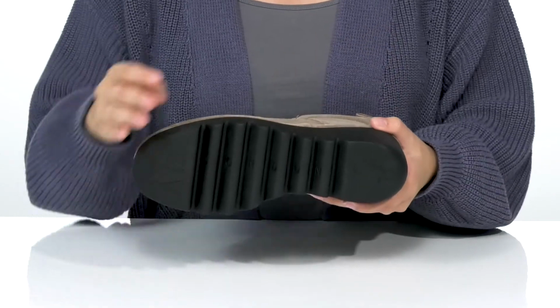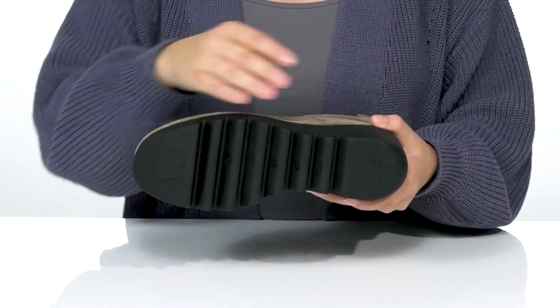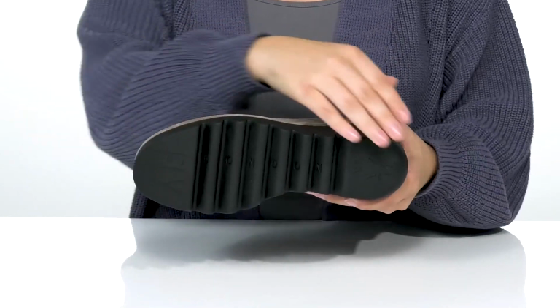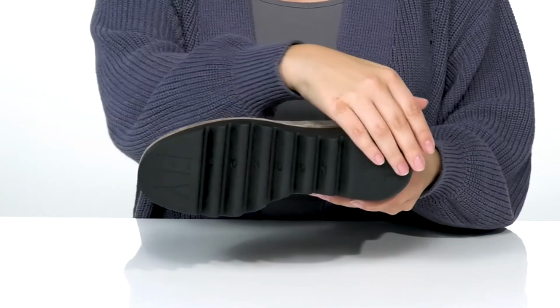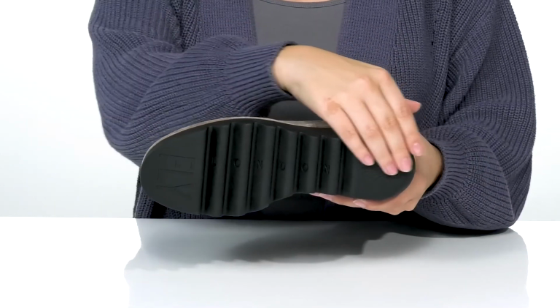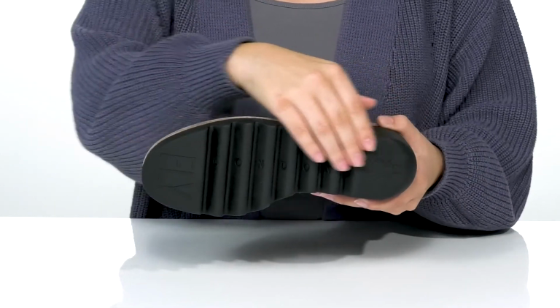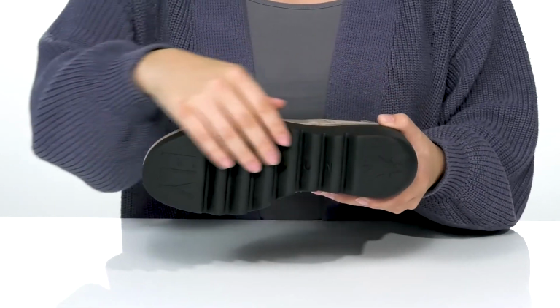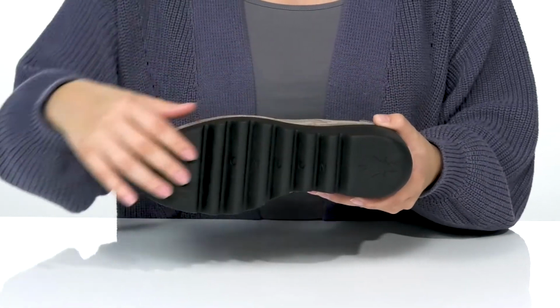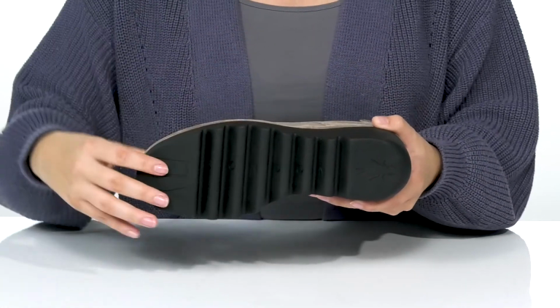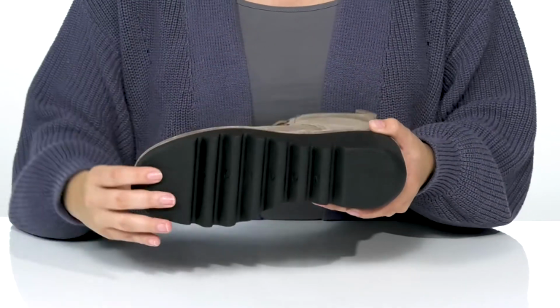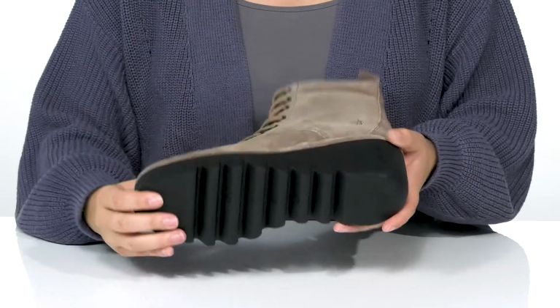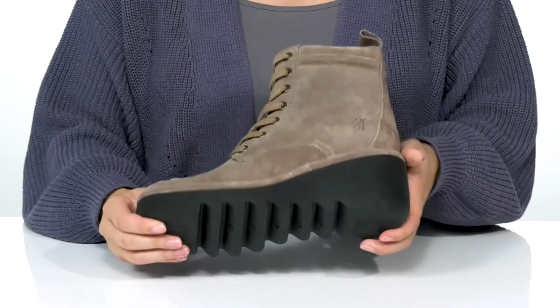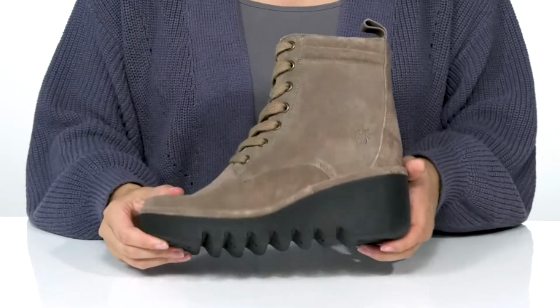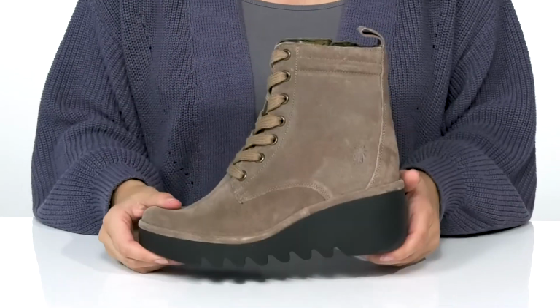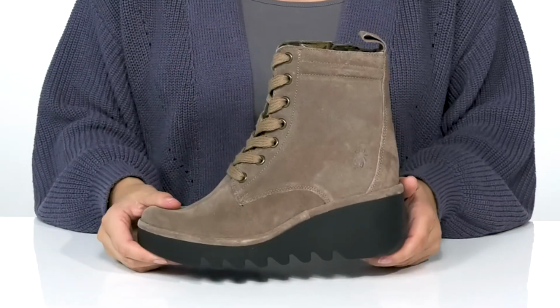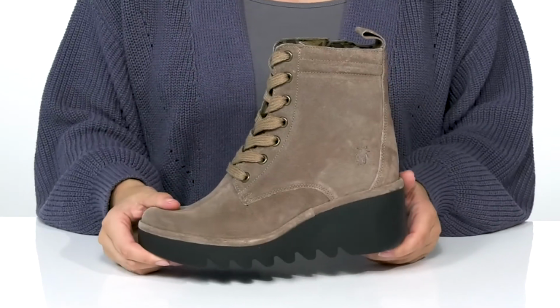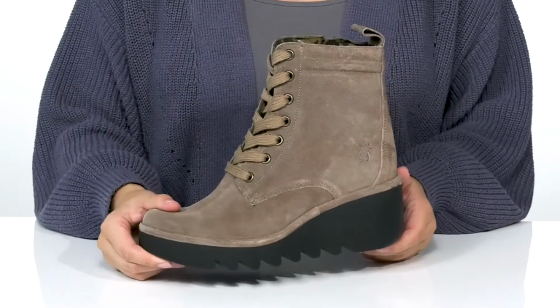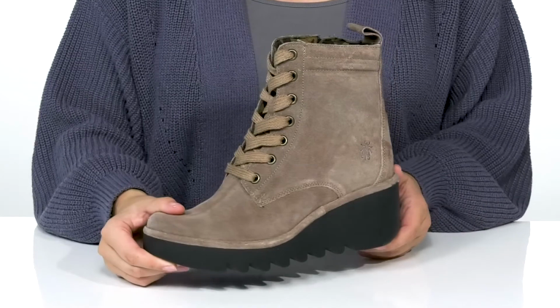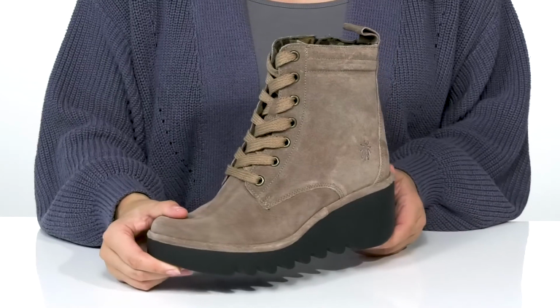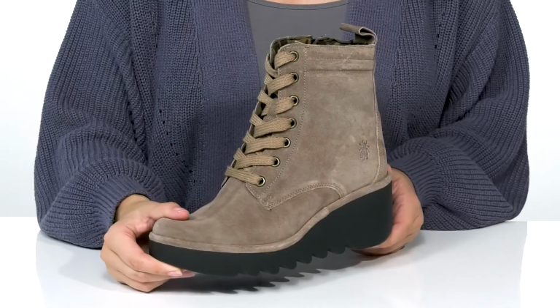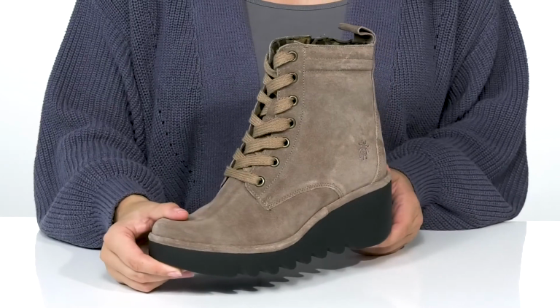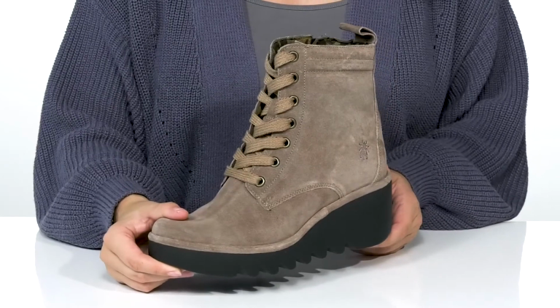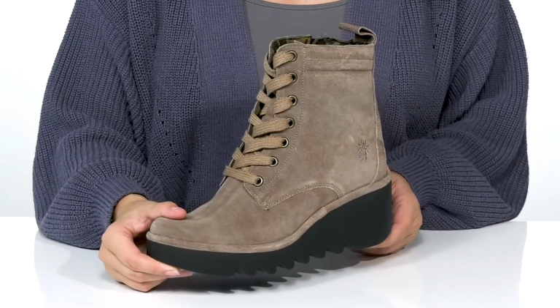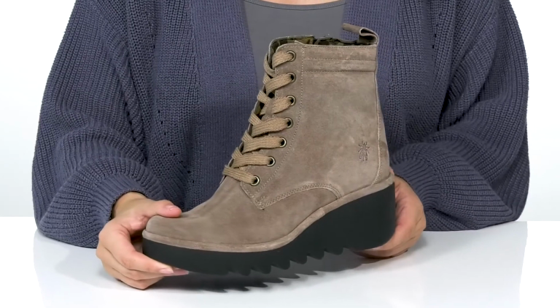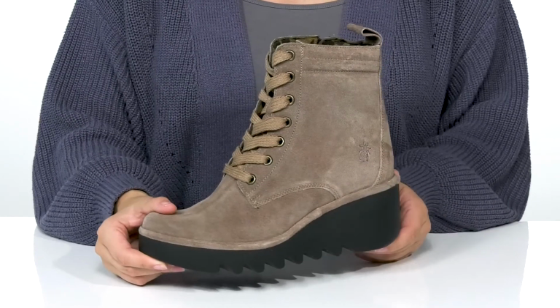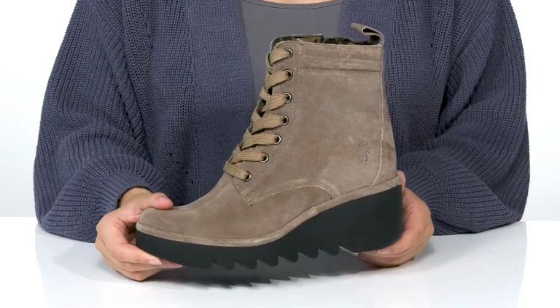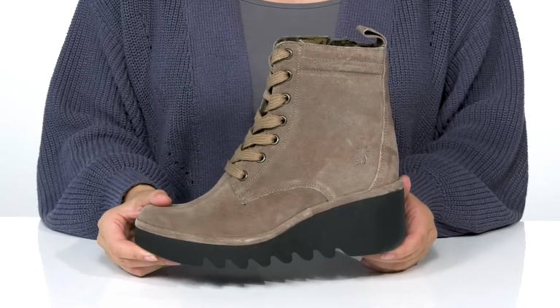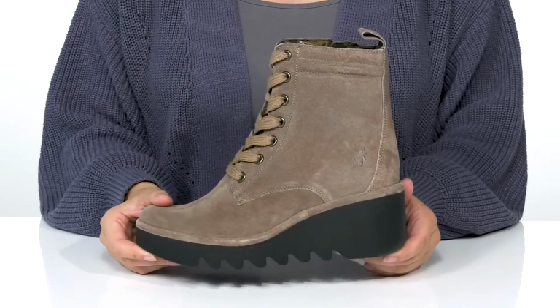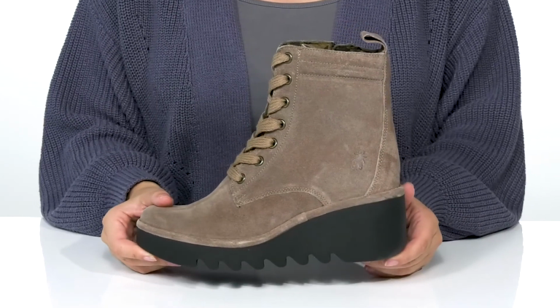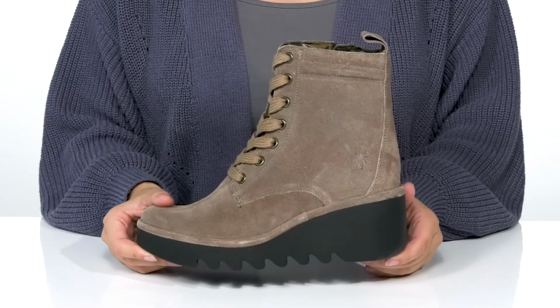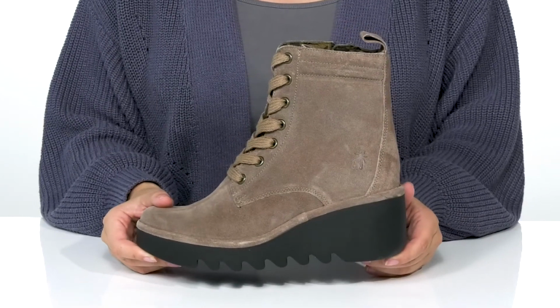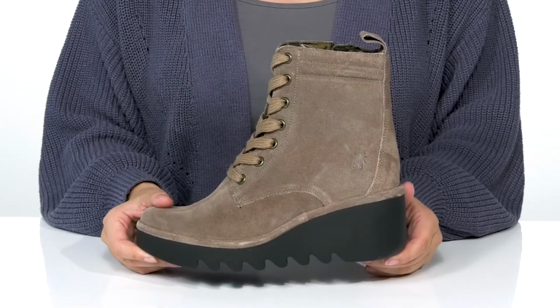Underneath is a textured outsole for traction. And I think these would pair very well with some leggings and a cardigan.